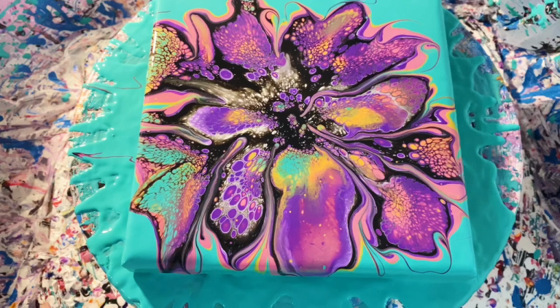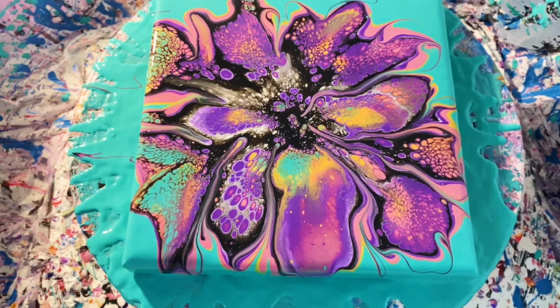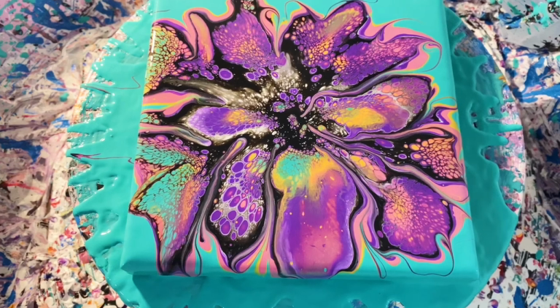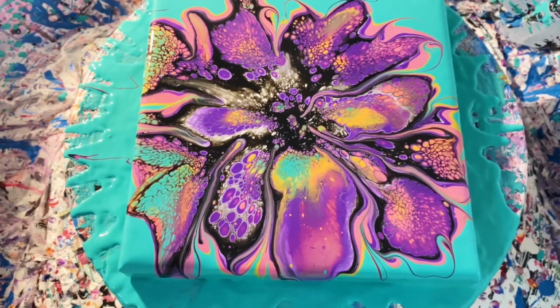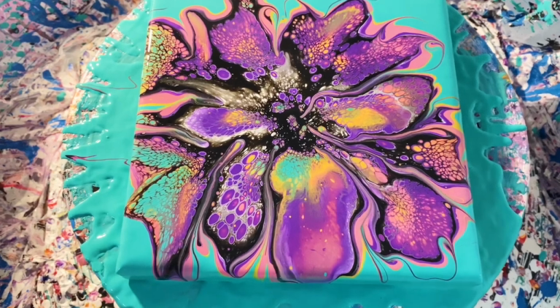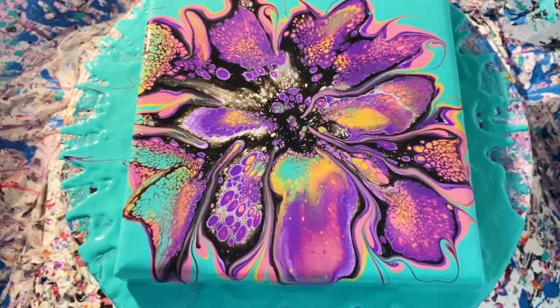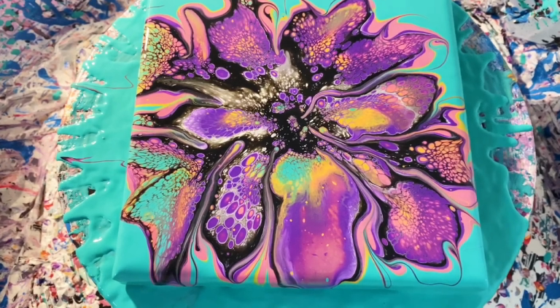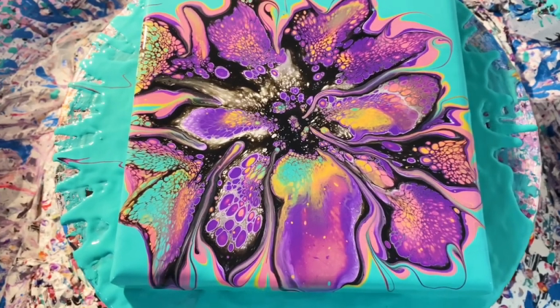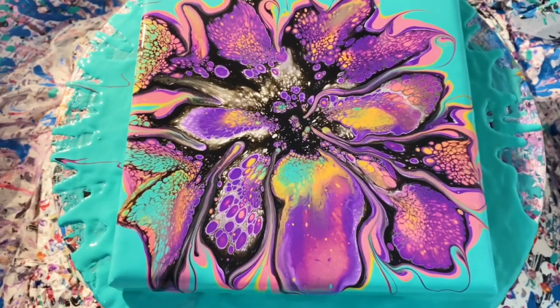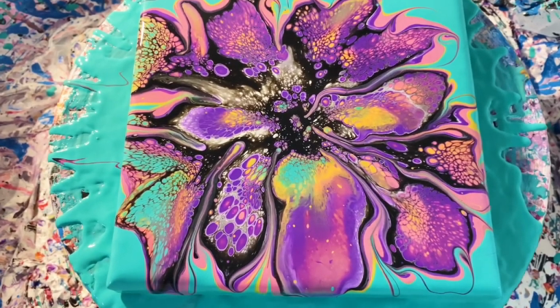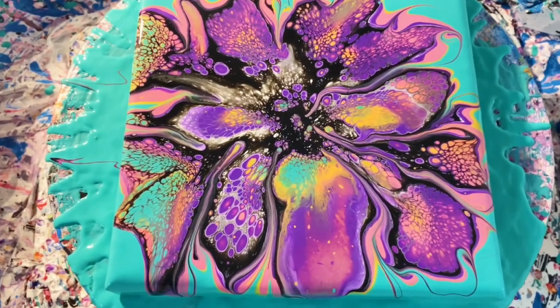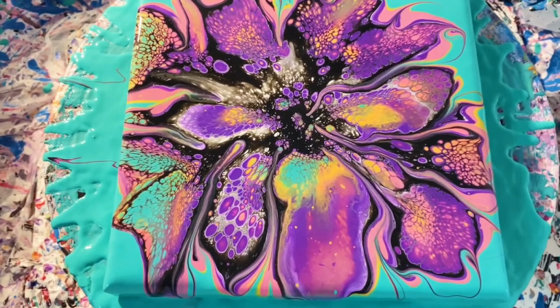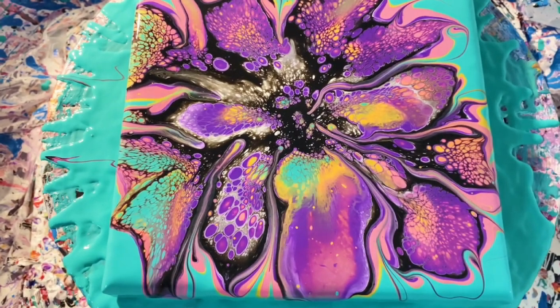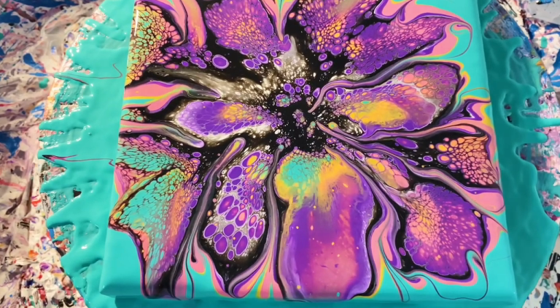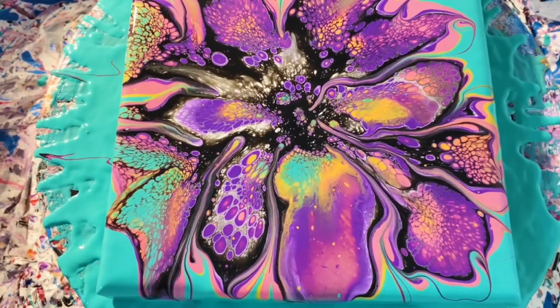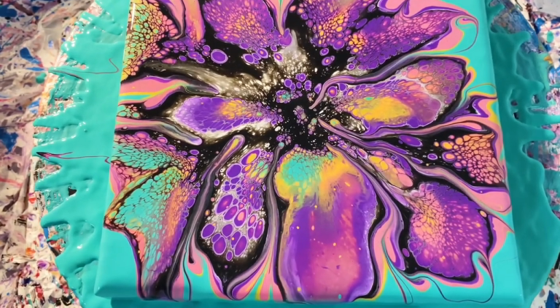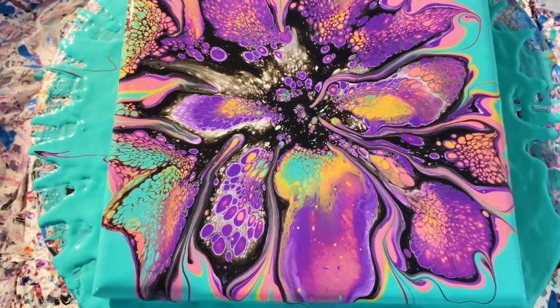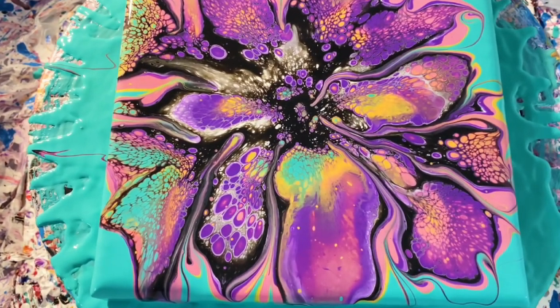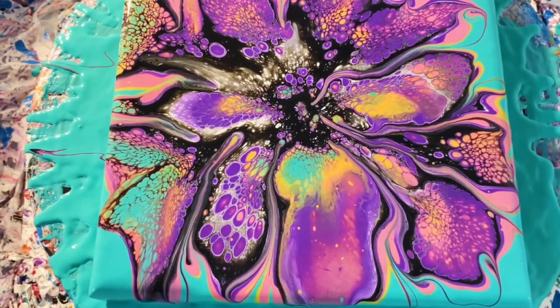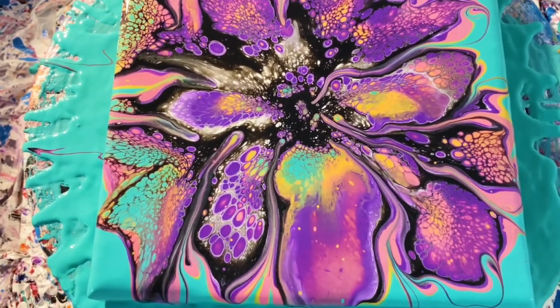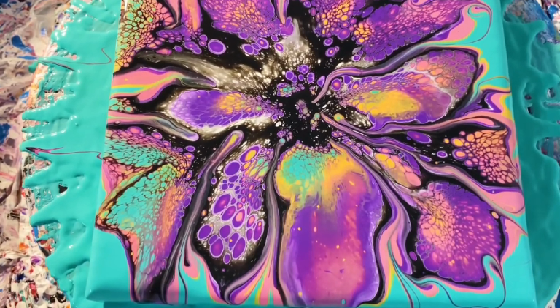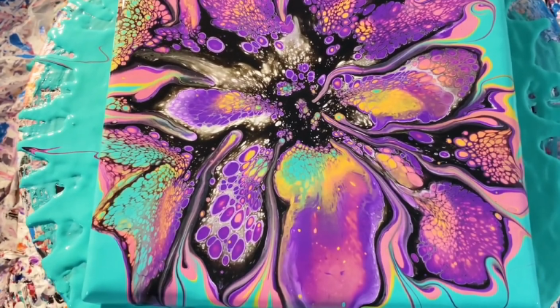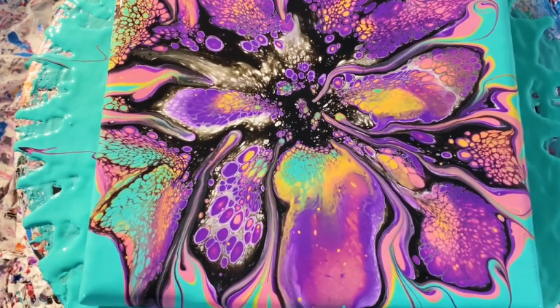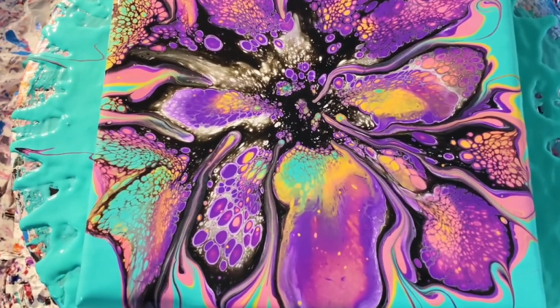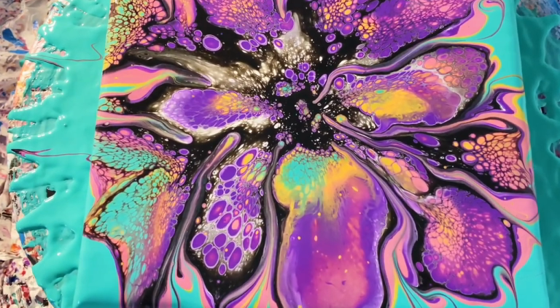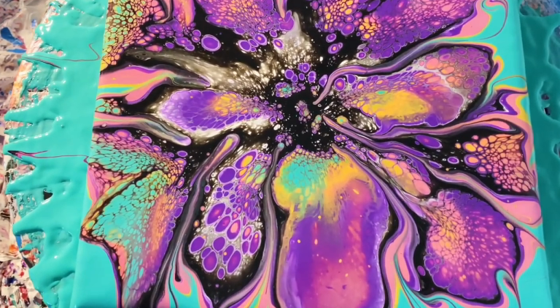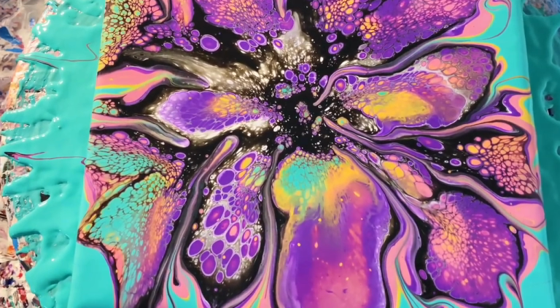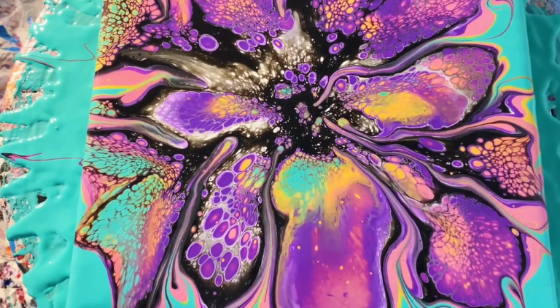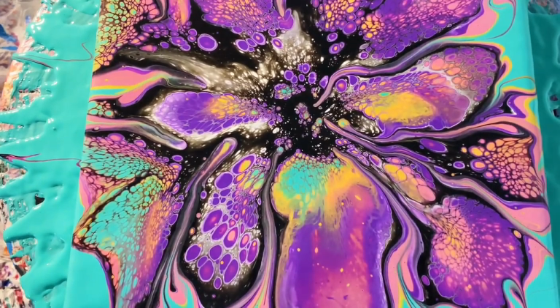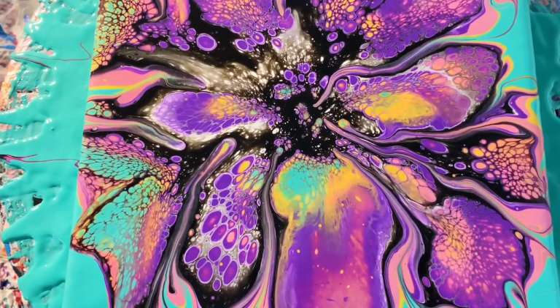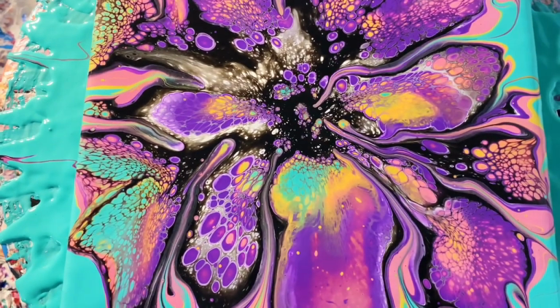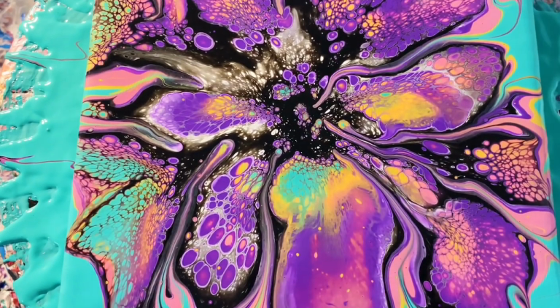Hey guys, it's Chi. Let's make this bloom. I'll give you a minute to check it out and then we'll jump right in.